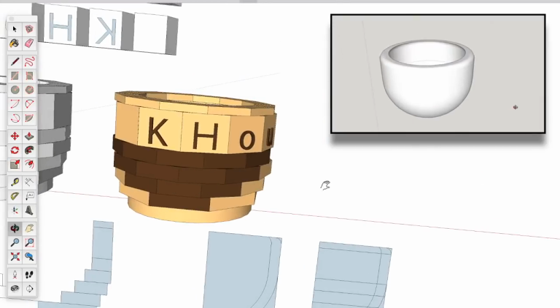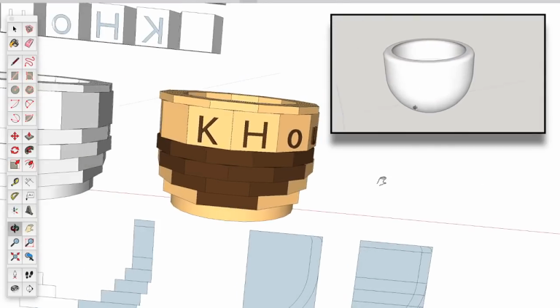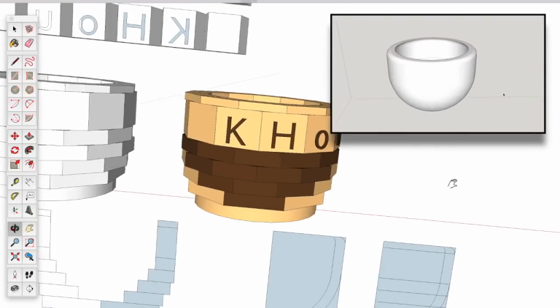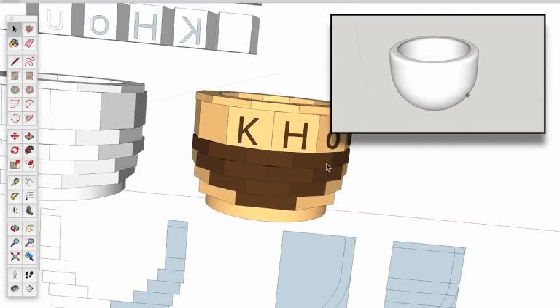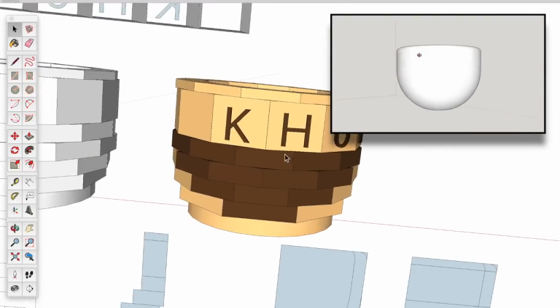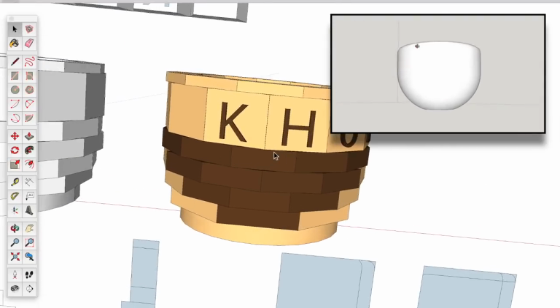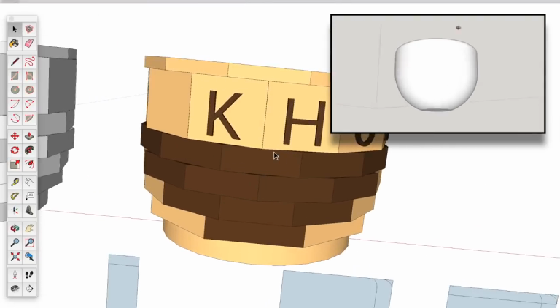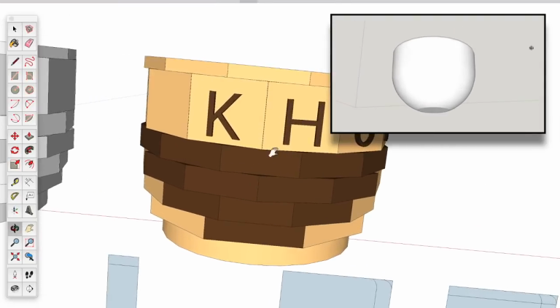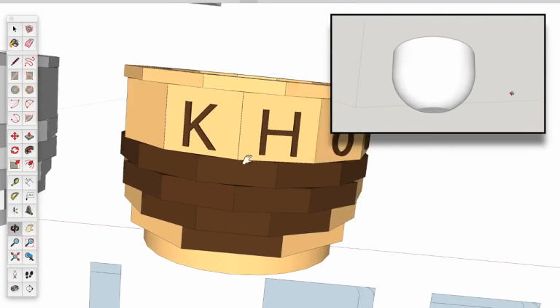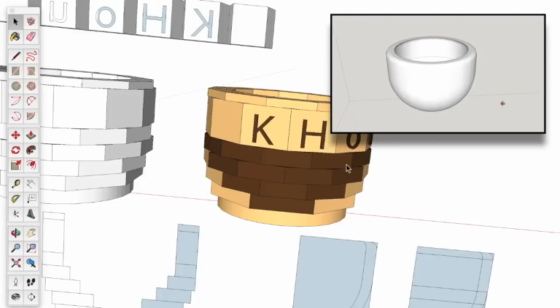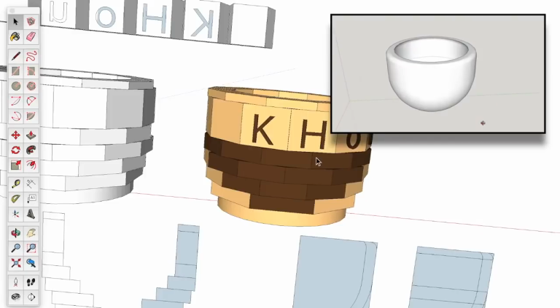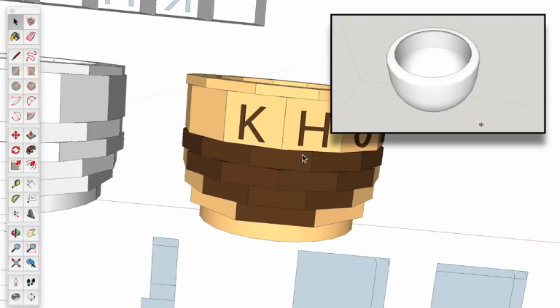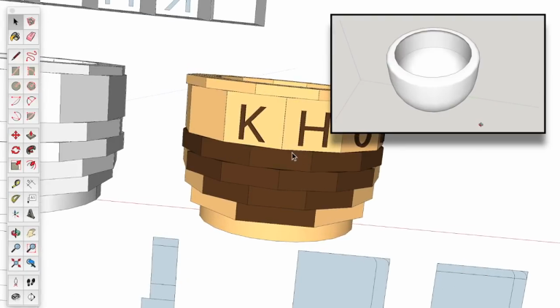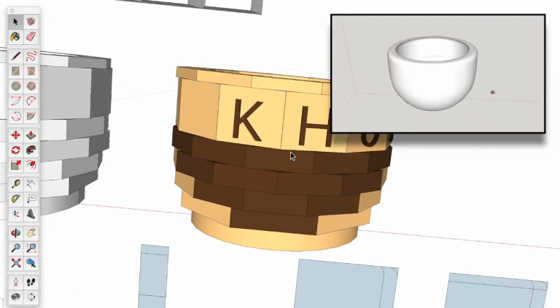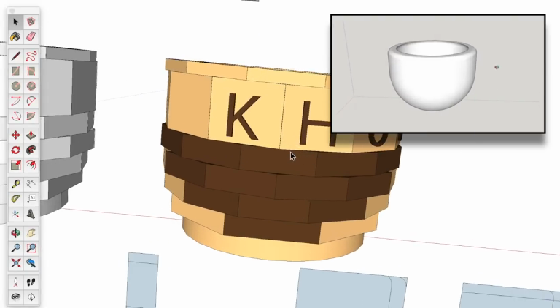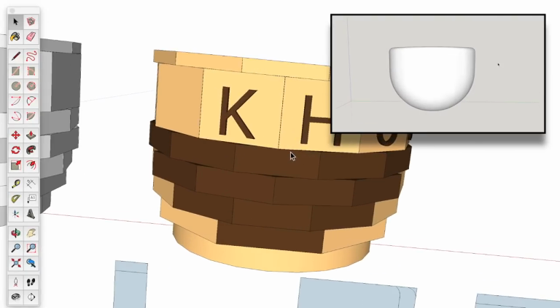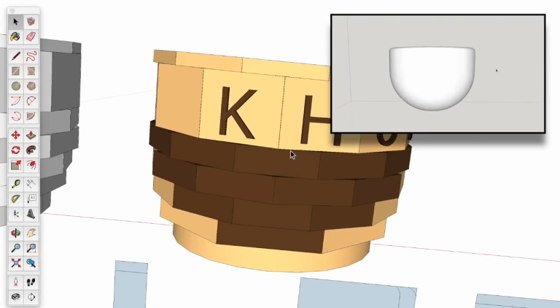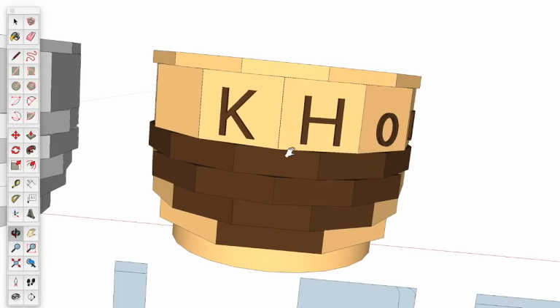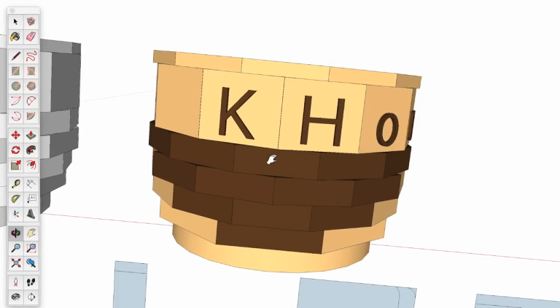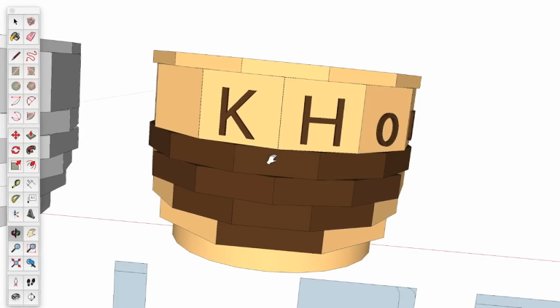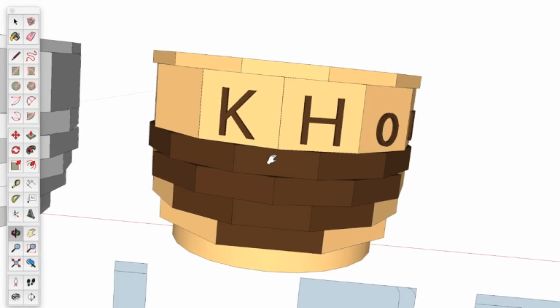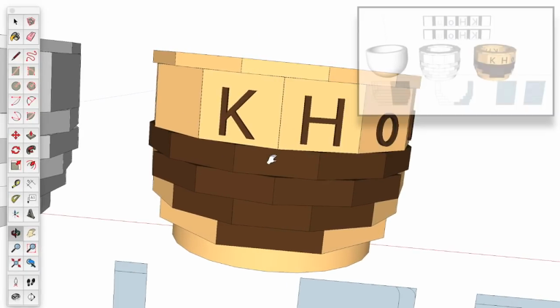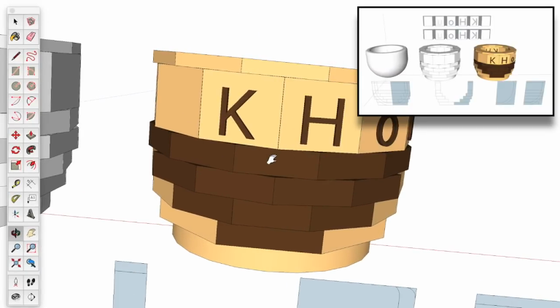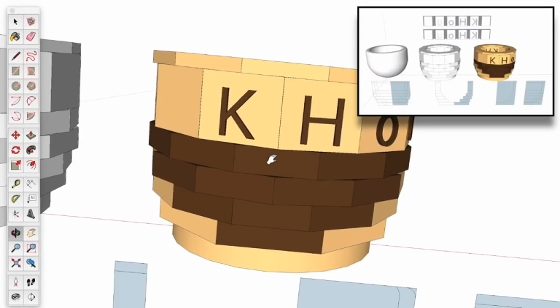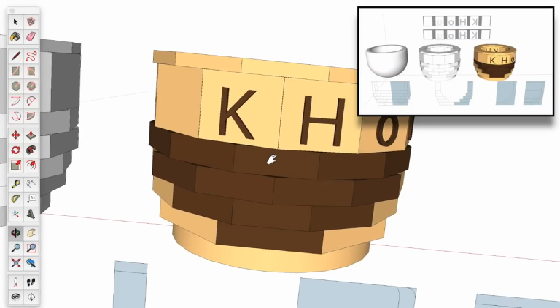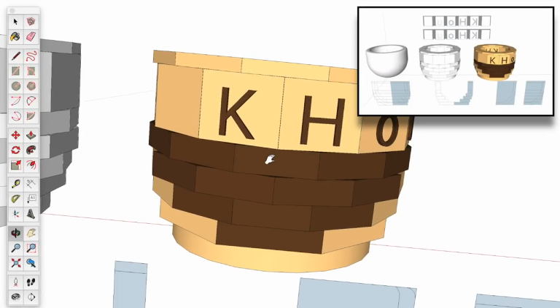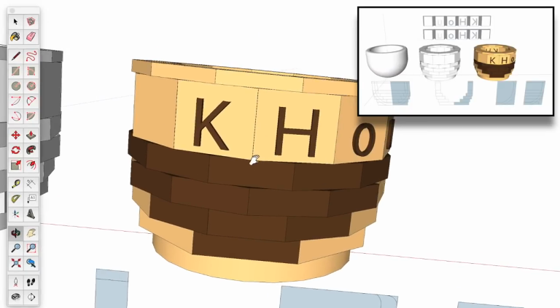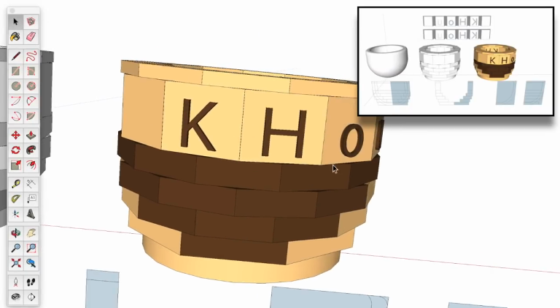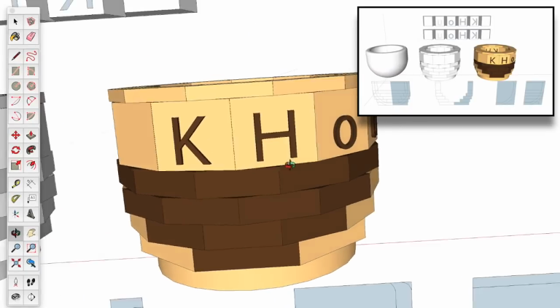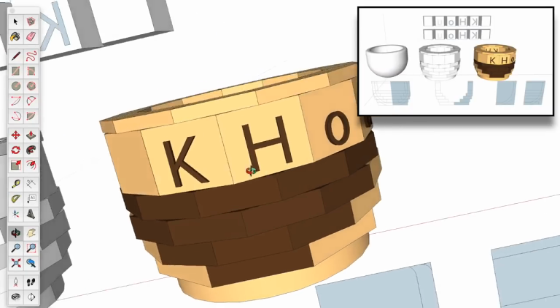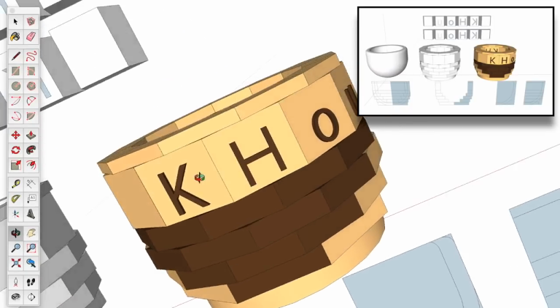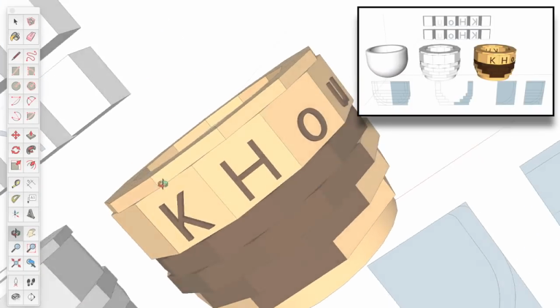I used SketchUp to create a digital model of all the pieces I would need, as well as the general shape, dimensions, and raw materials that would go into the finished product.